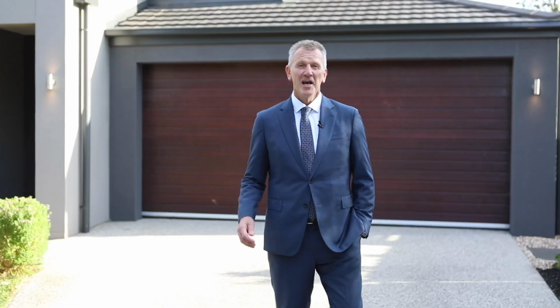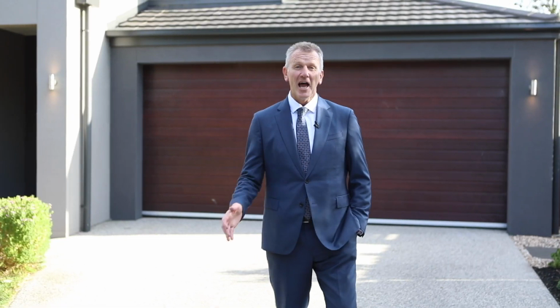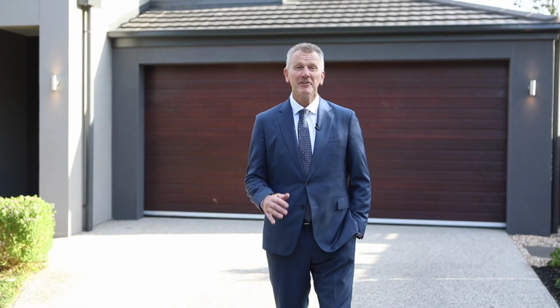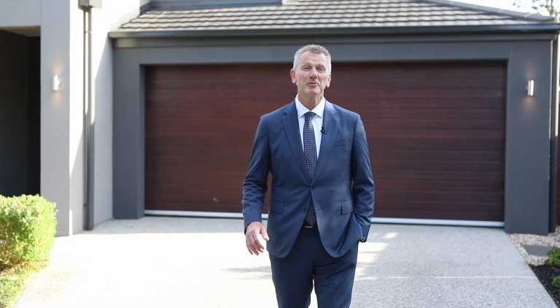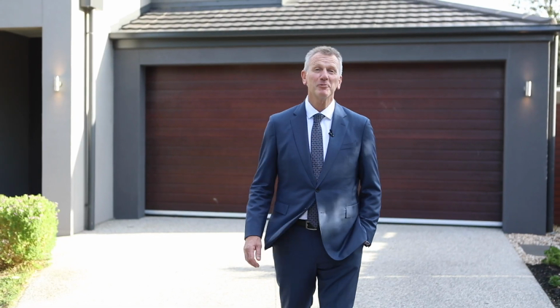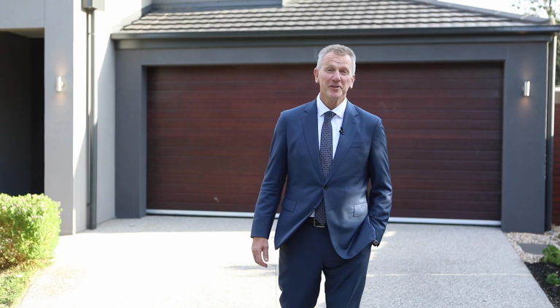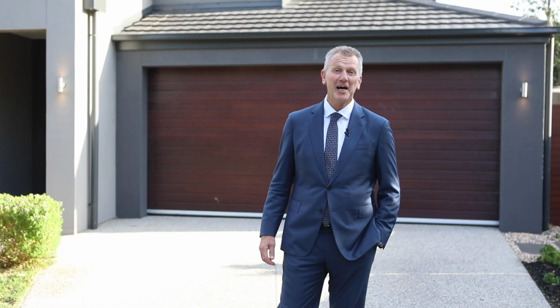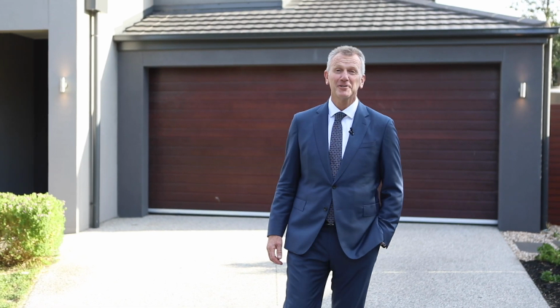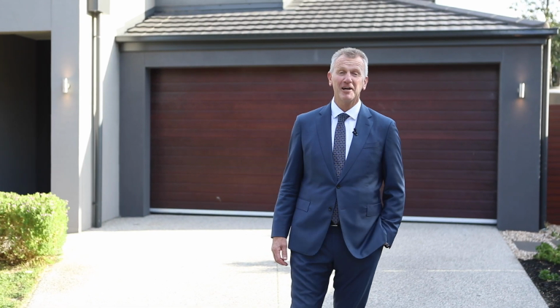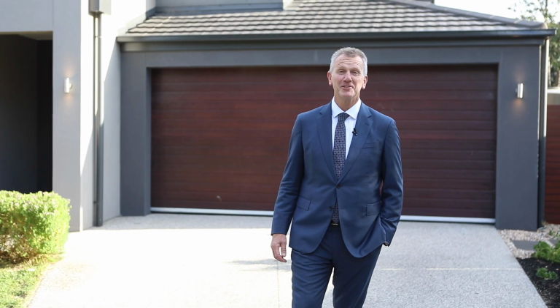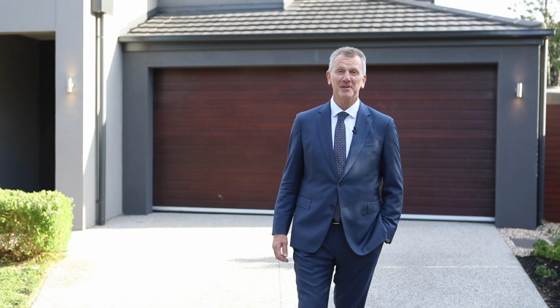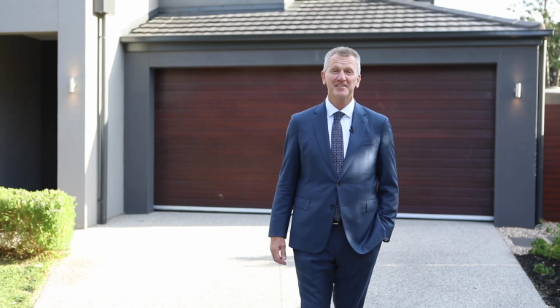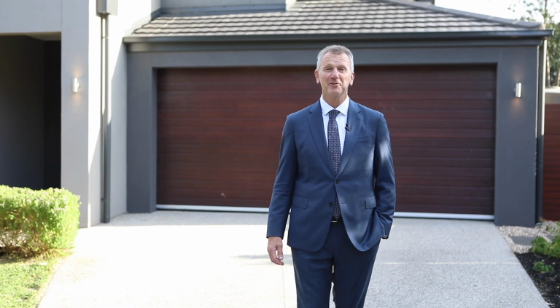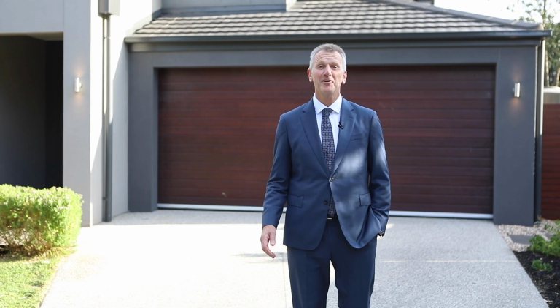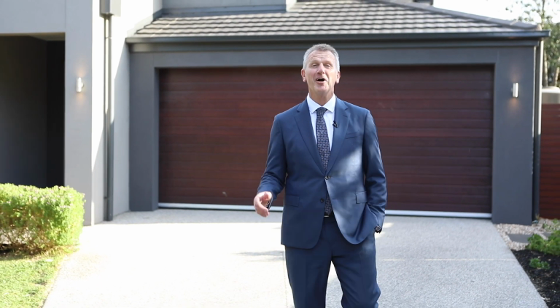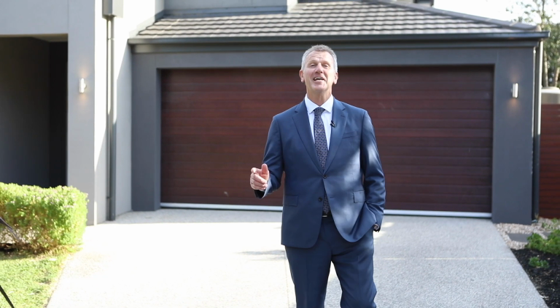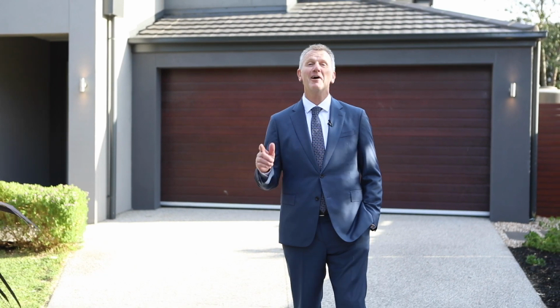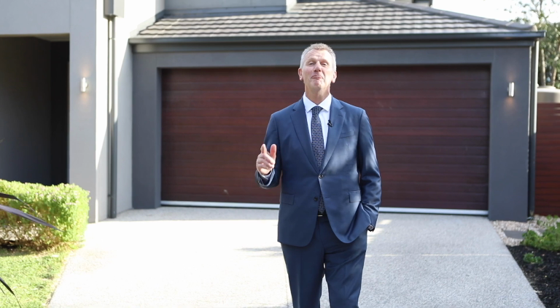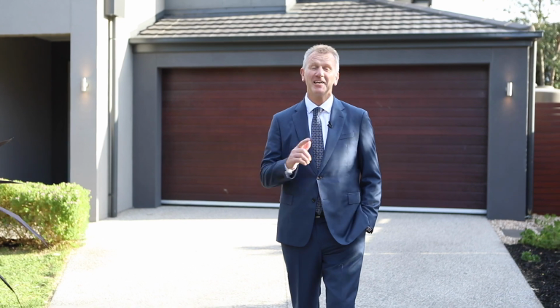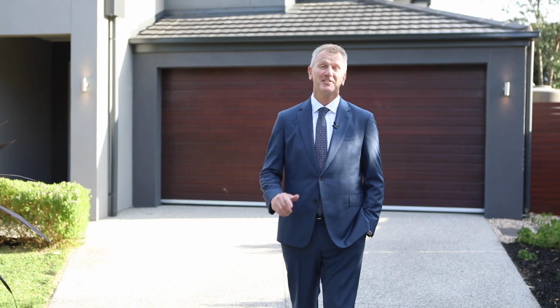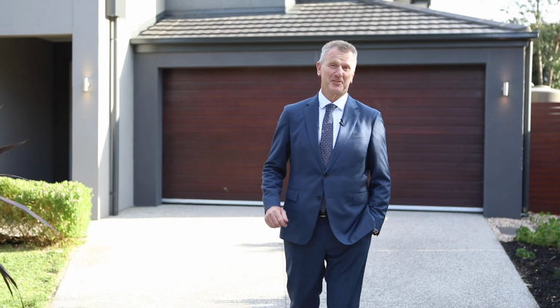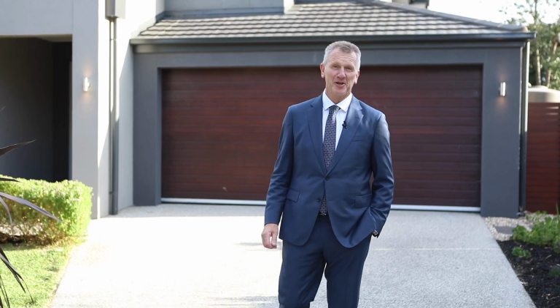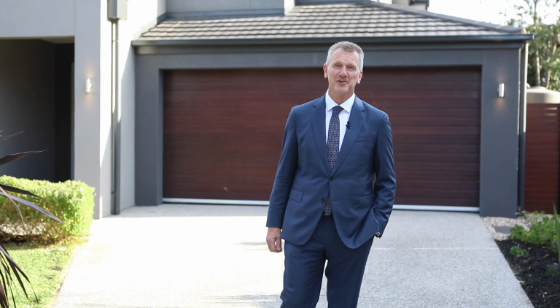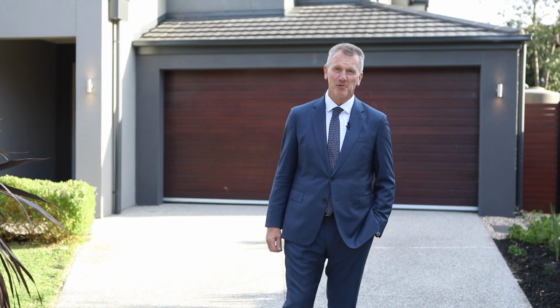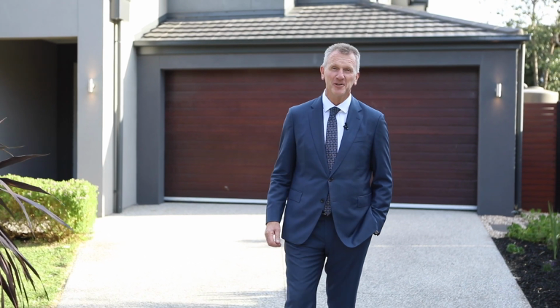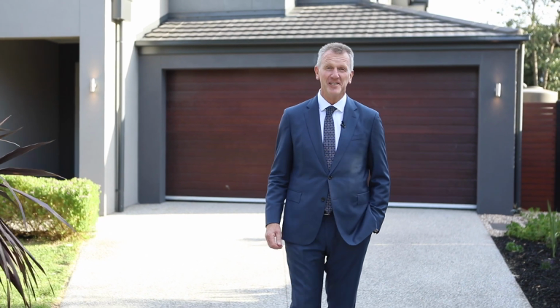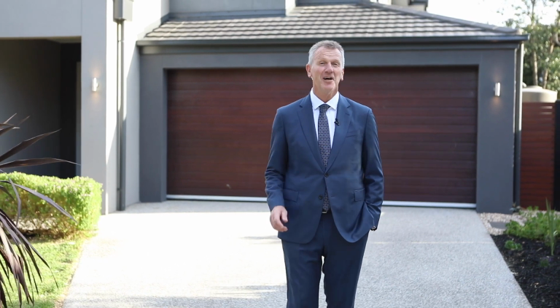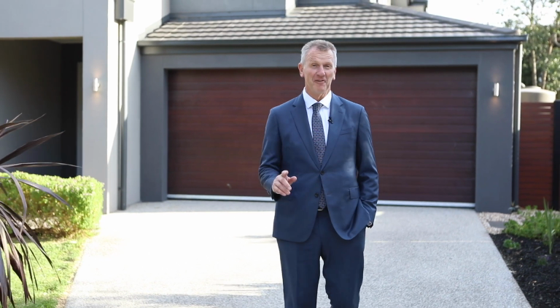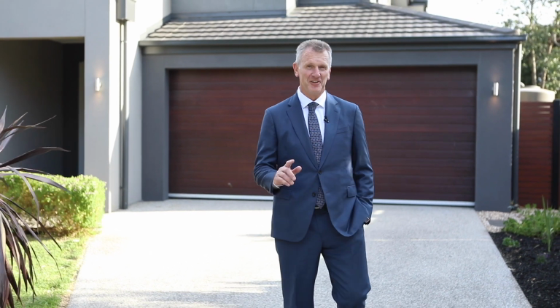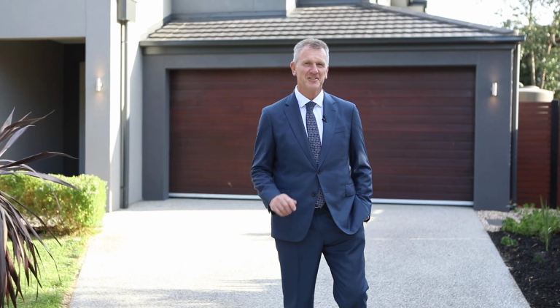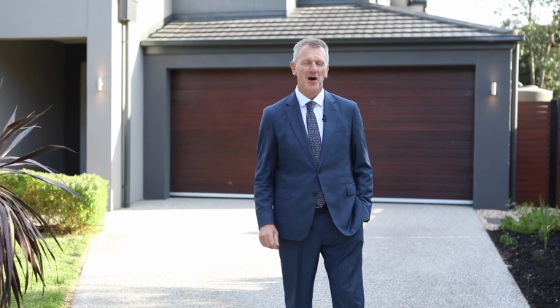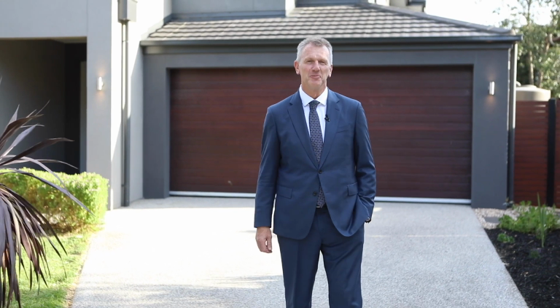Having built with Carter Grange myself, I can't wait to show you the quality of this home.